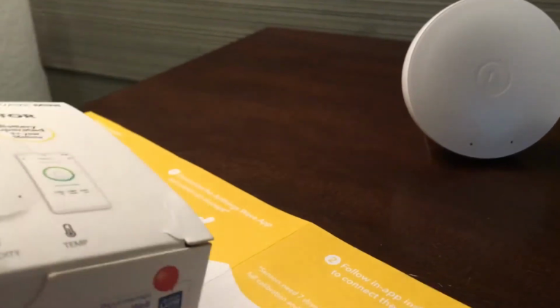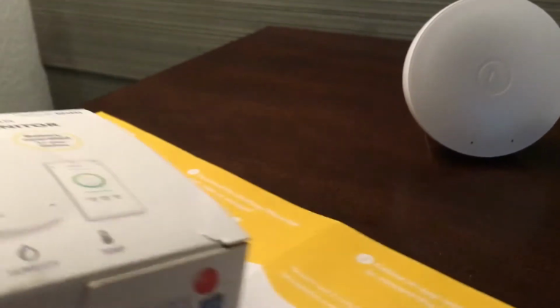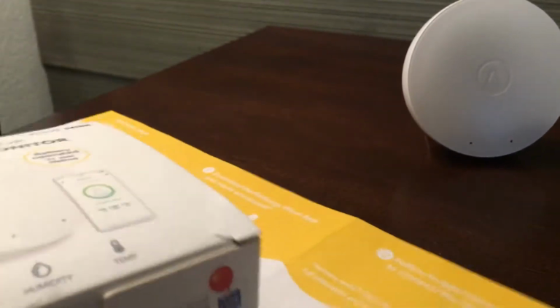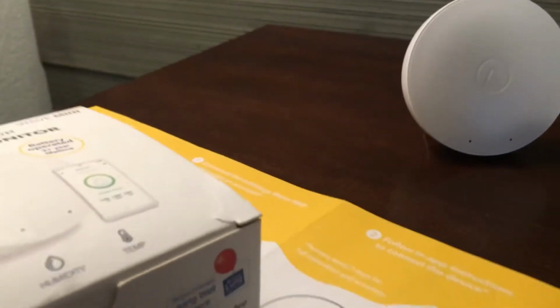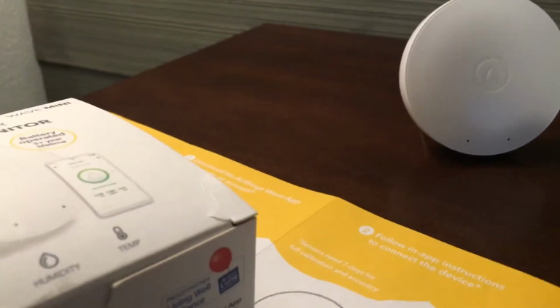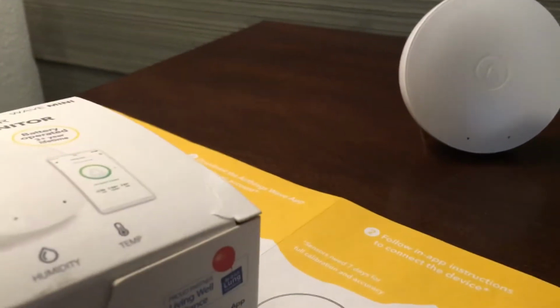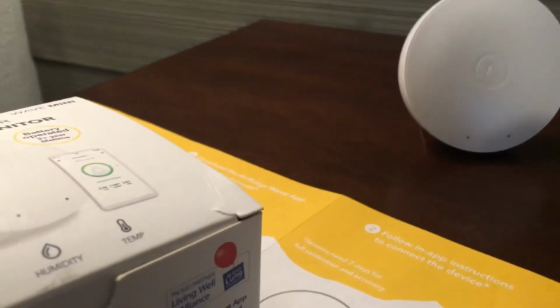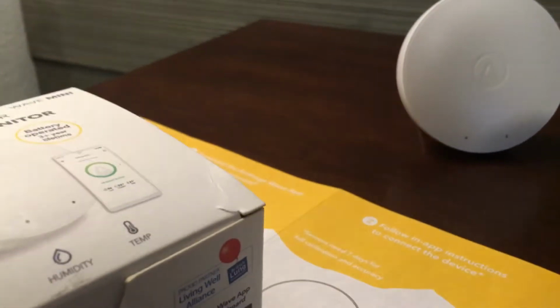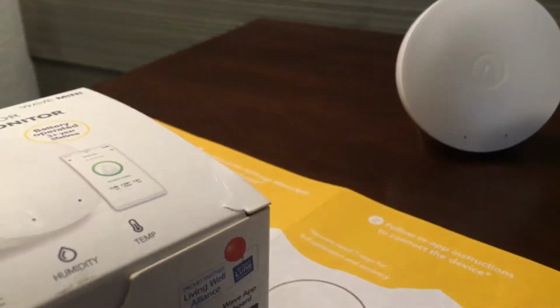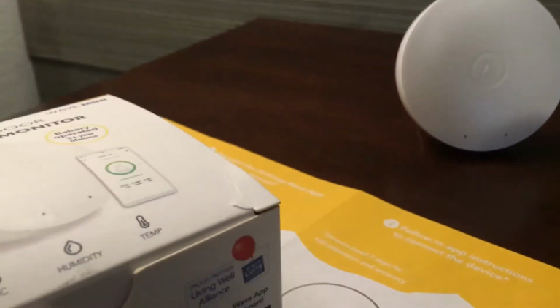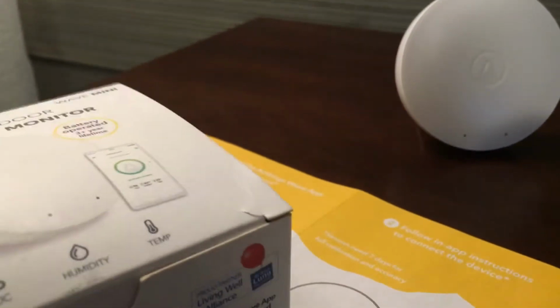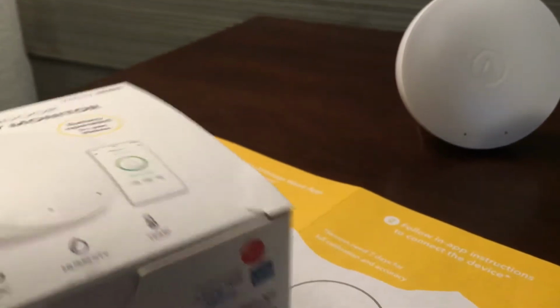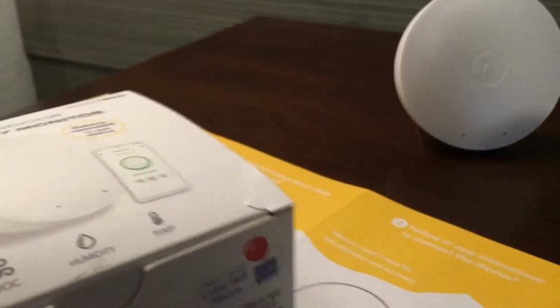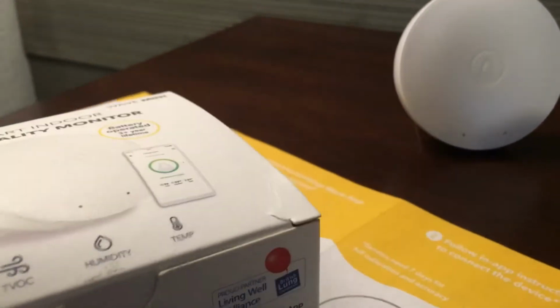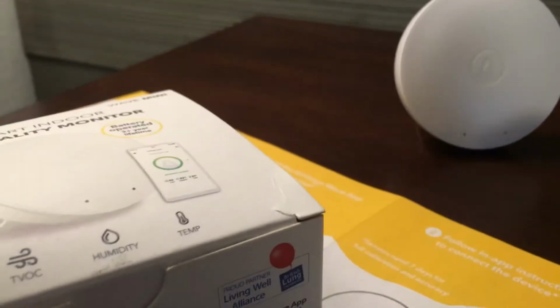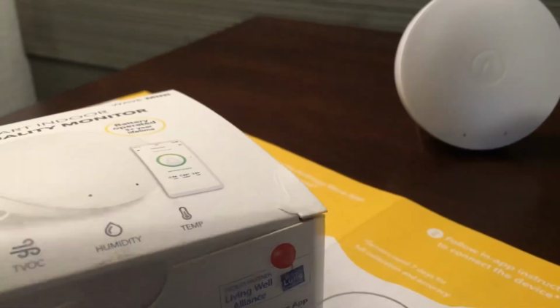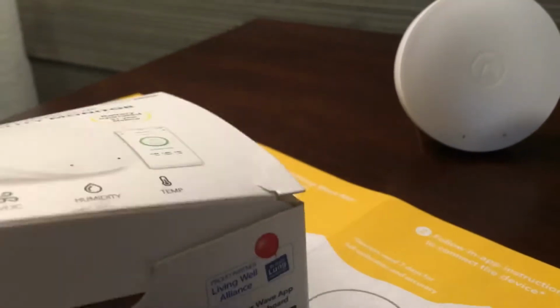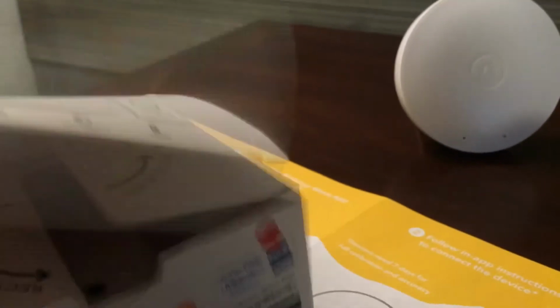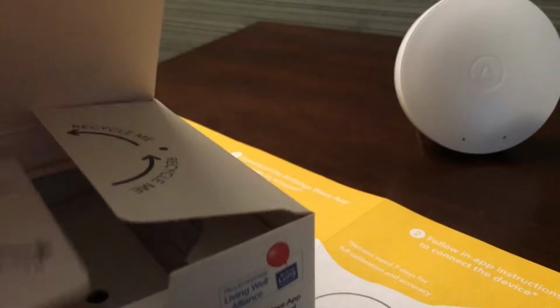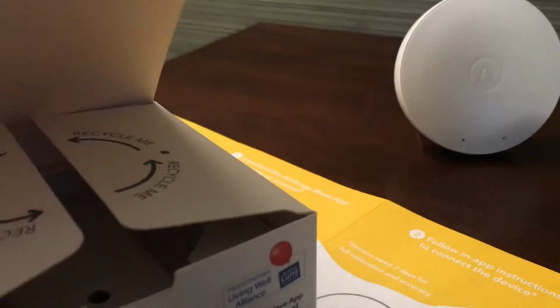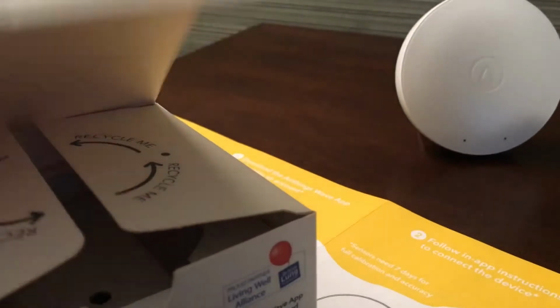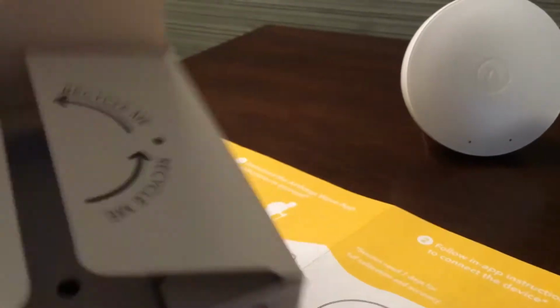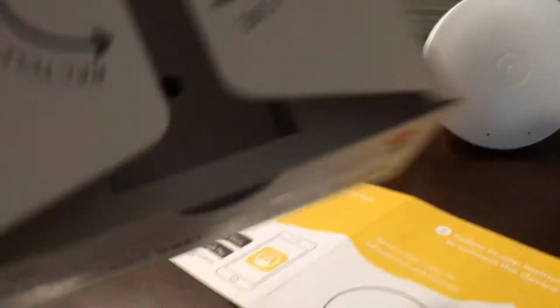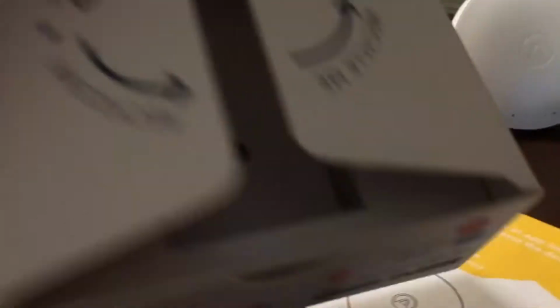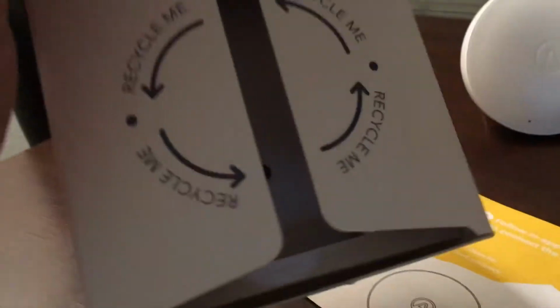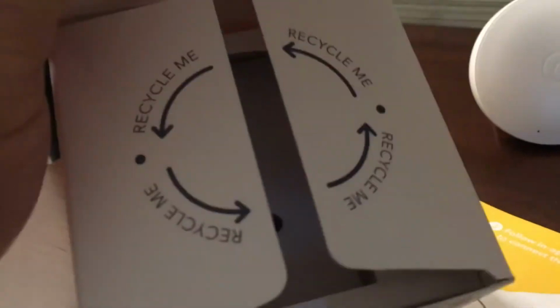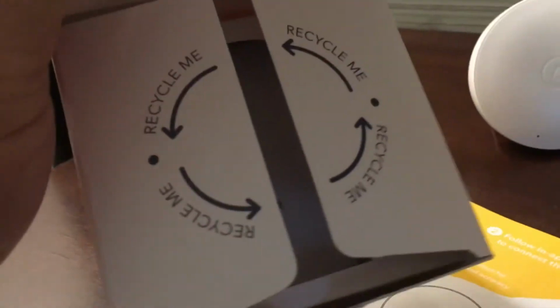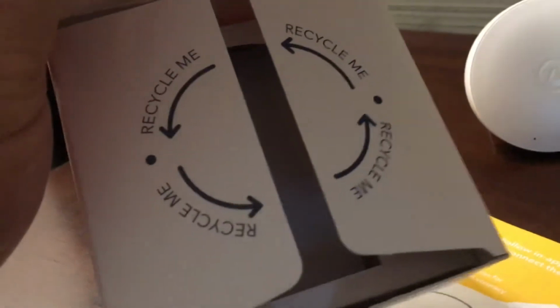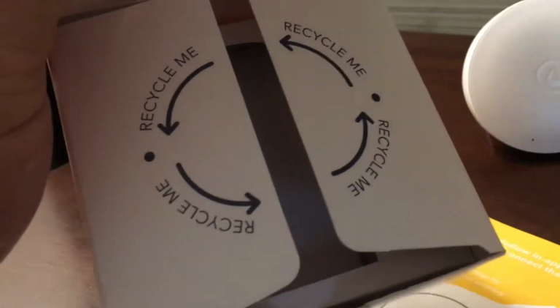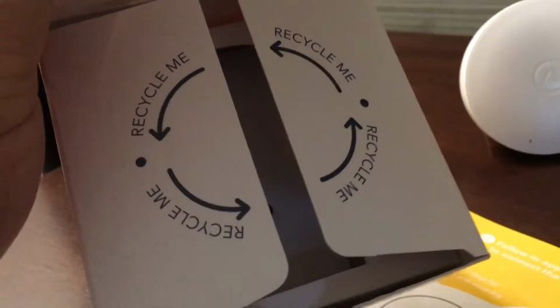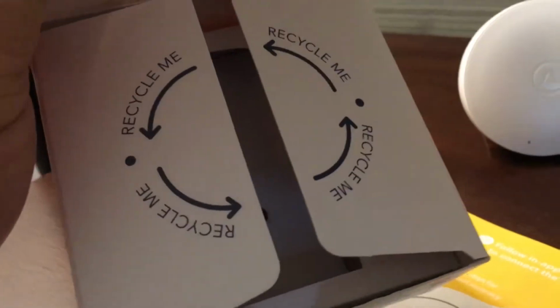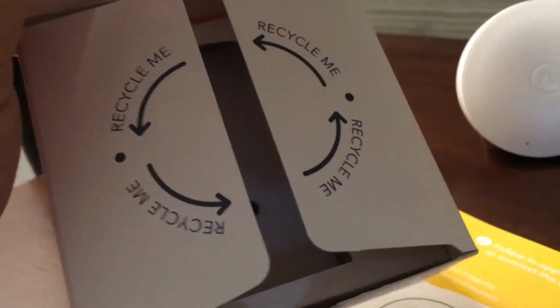I like their packaging. They are encouraging people to recycle — as you can see, it says please recycle.